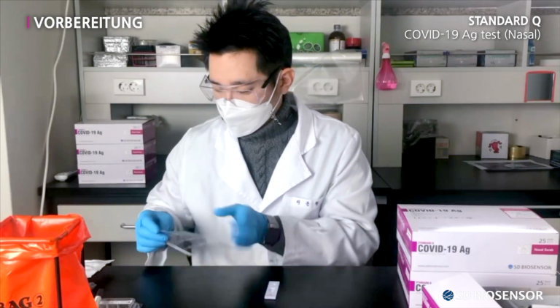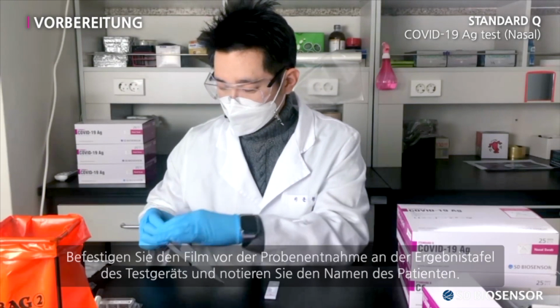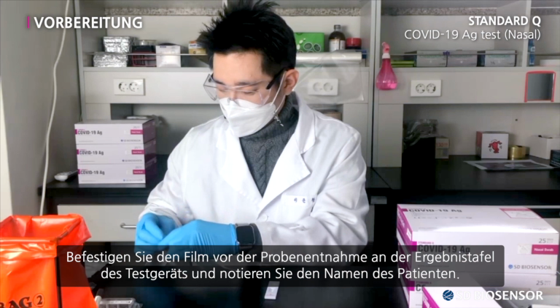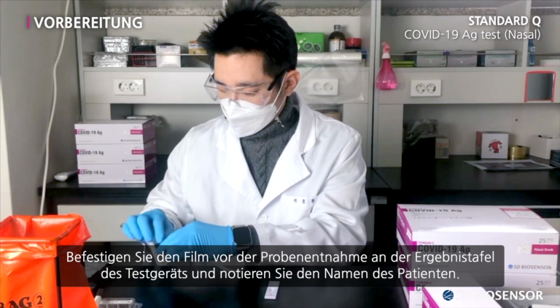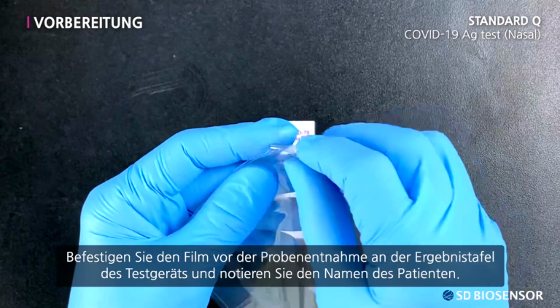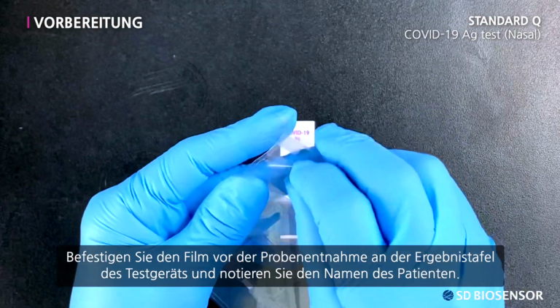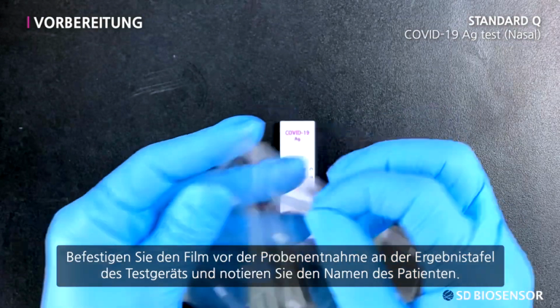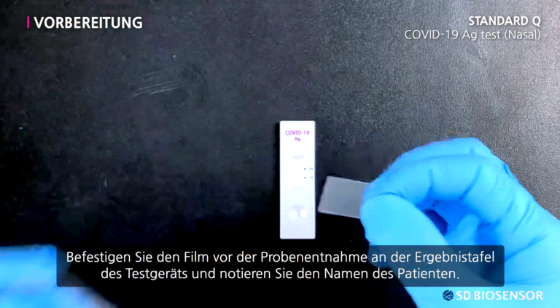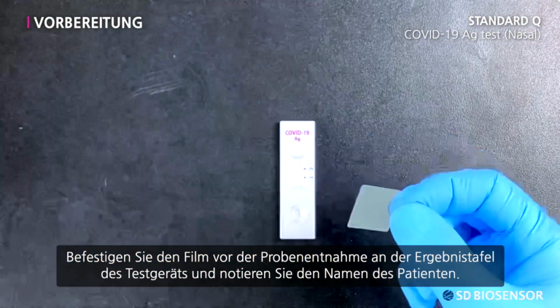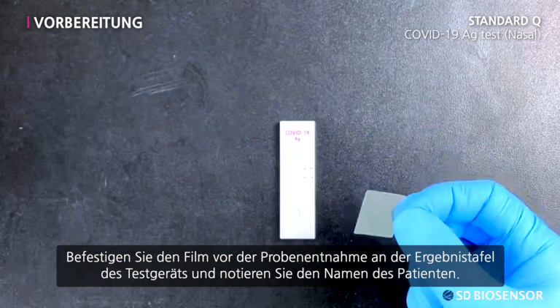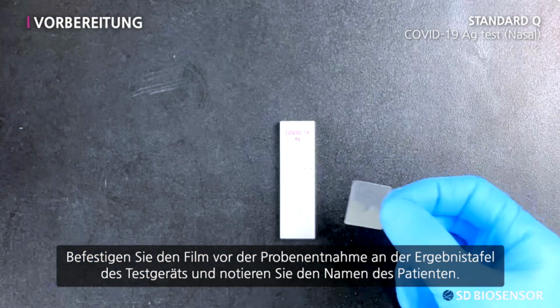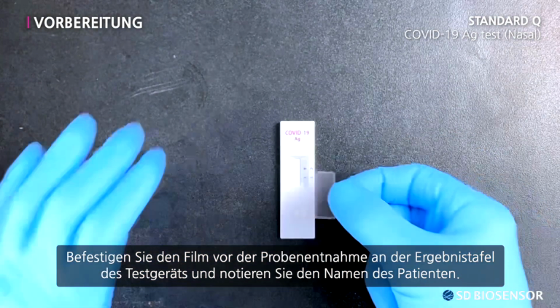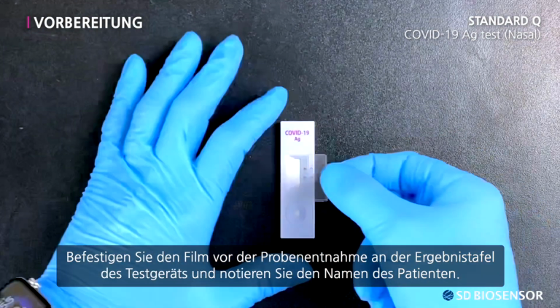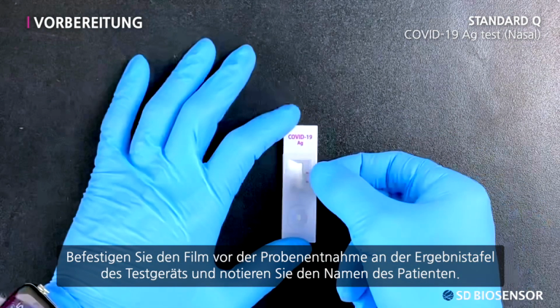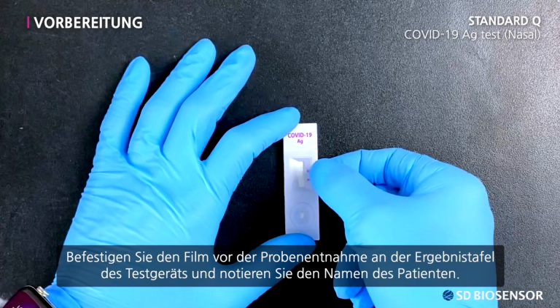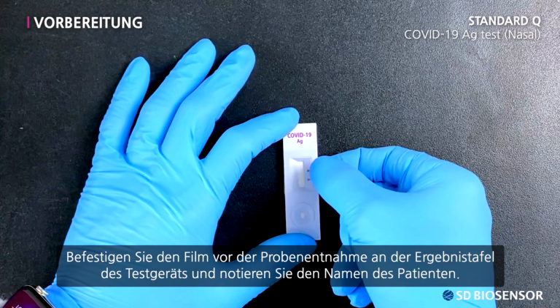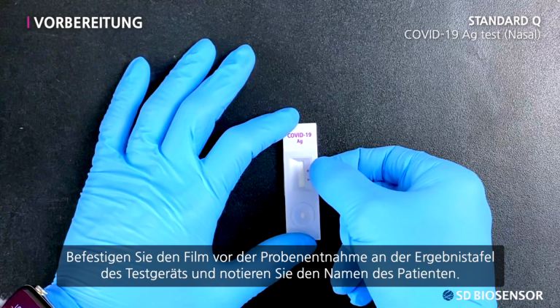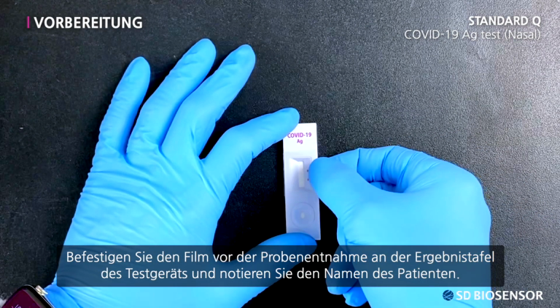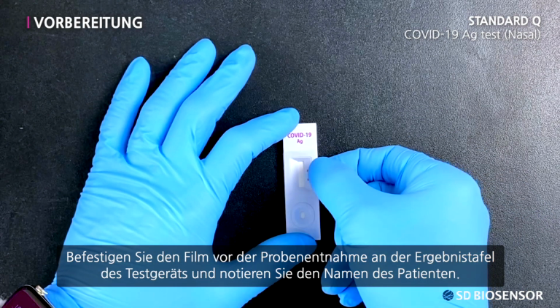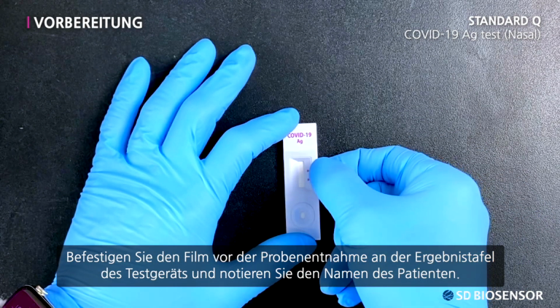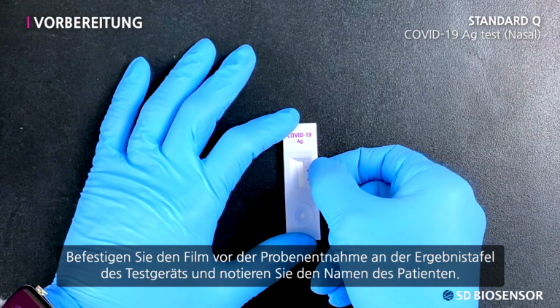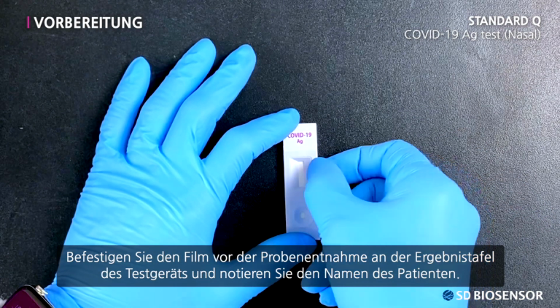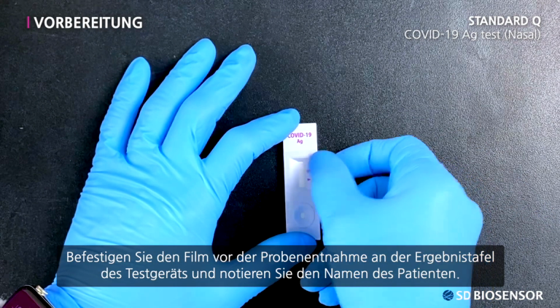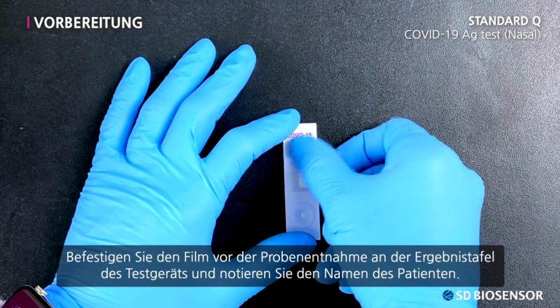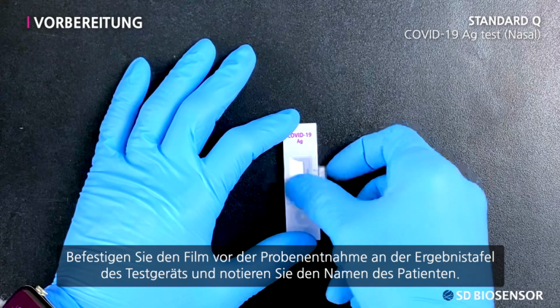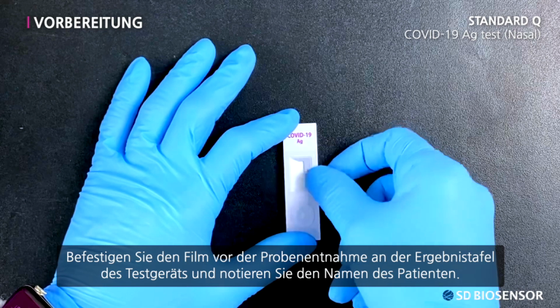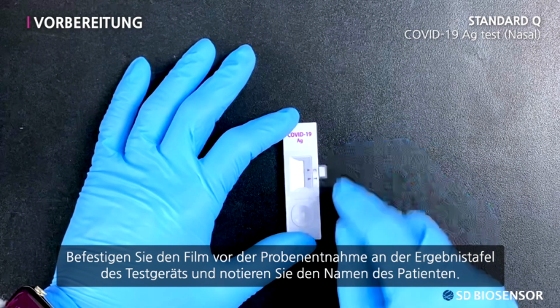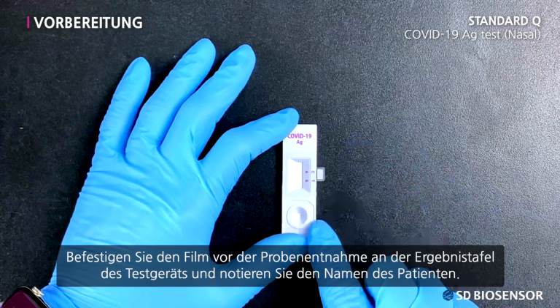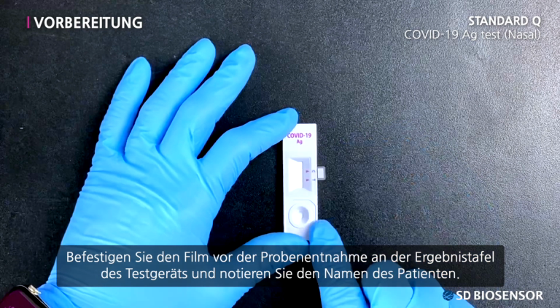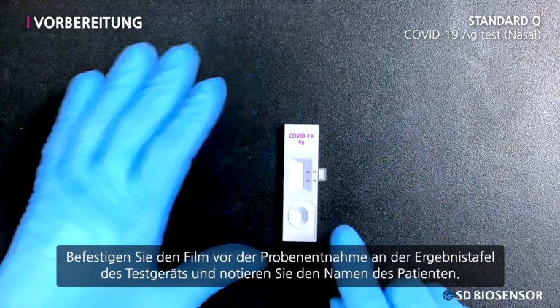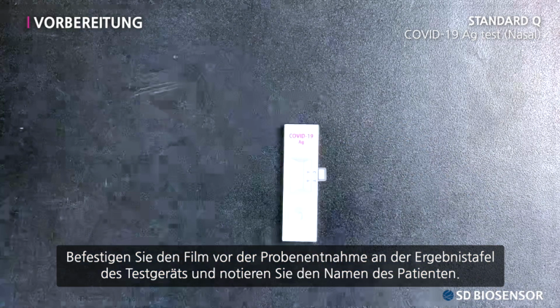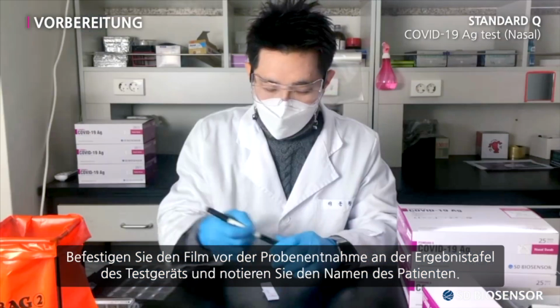Before collecting the sample, attach the film to the result window of the test device and write down the patient's name.